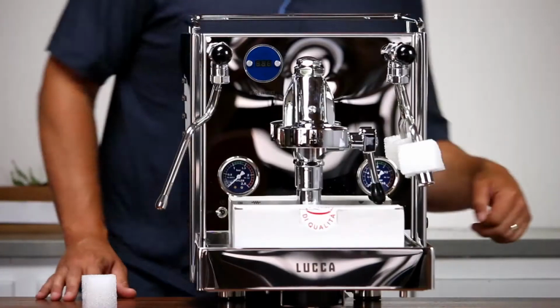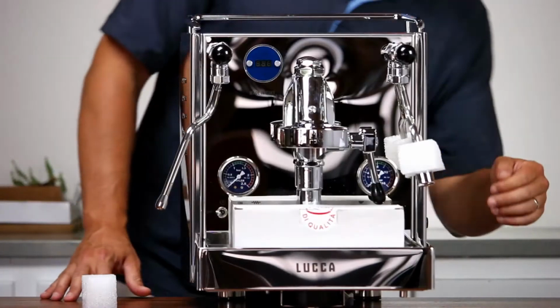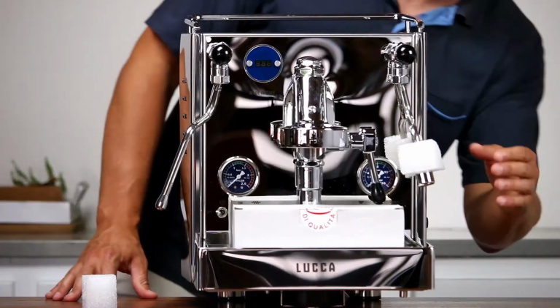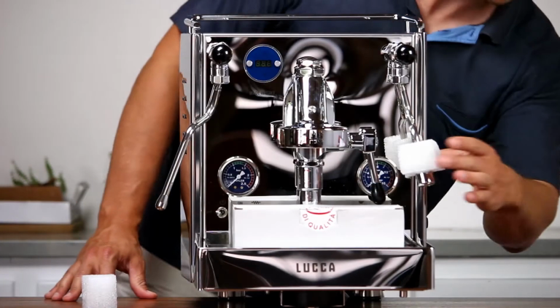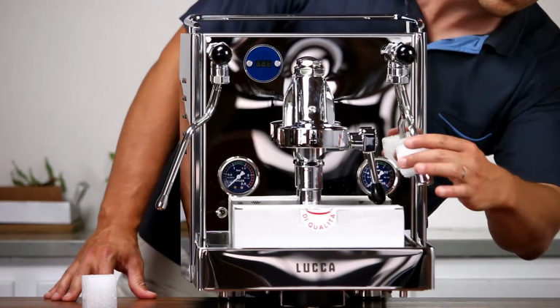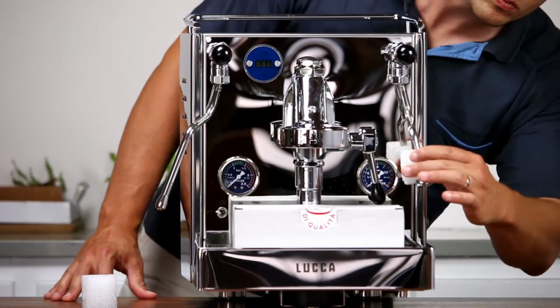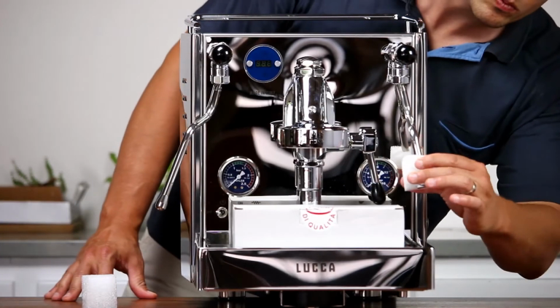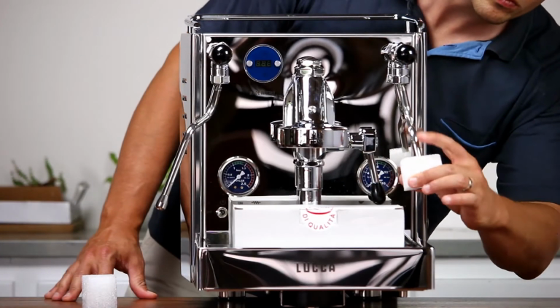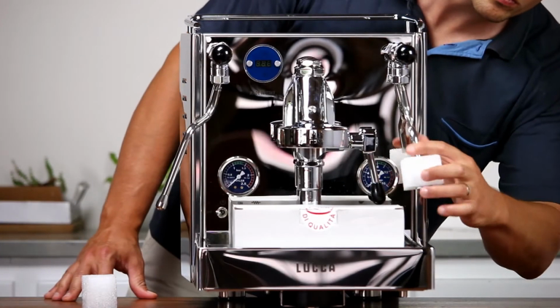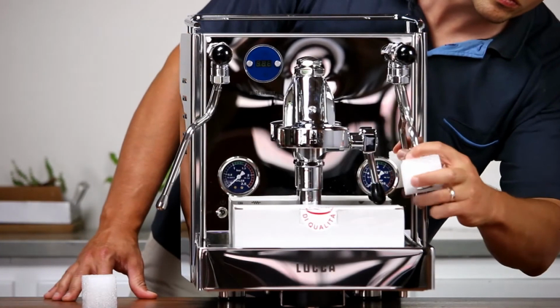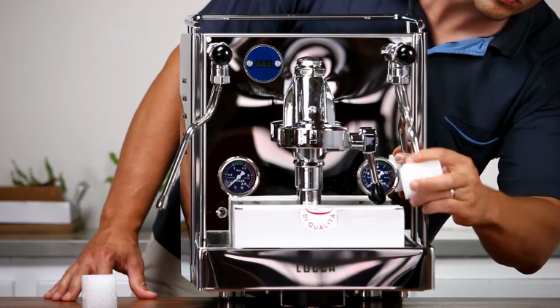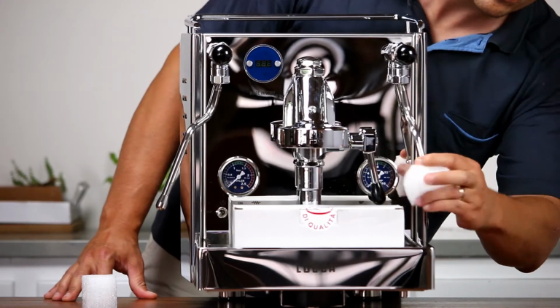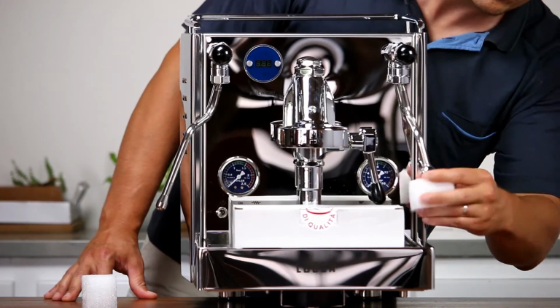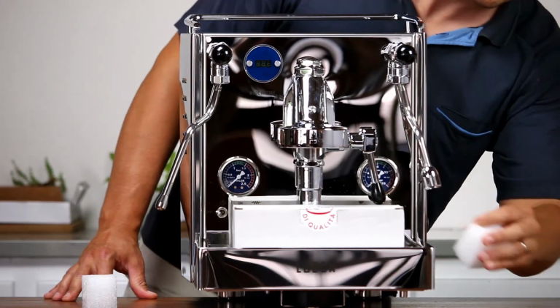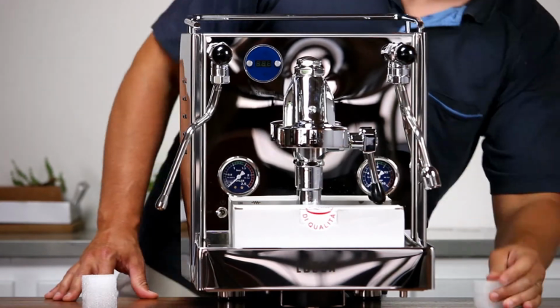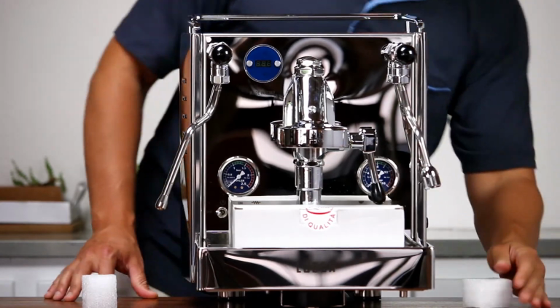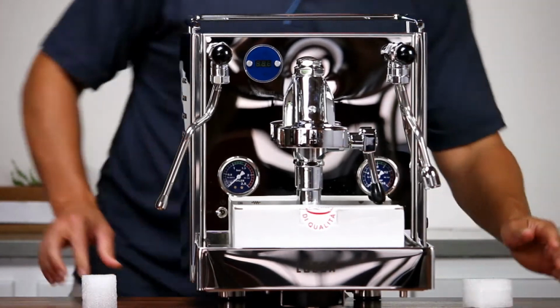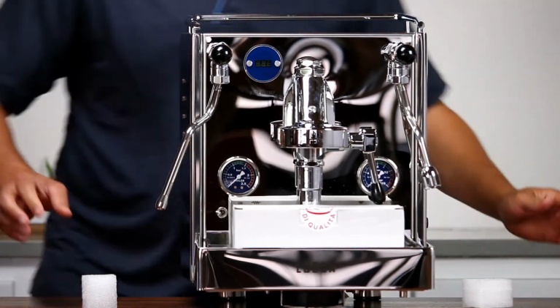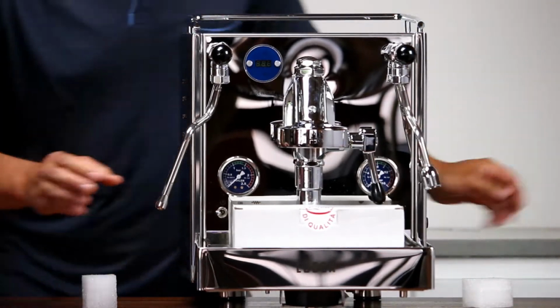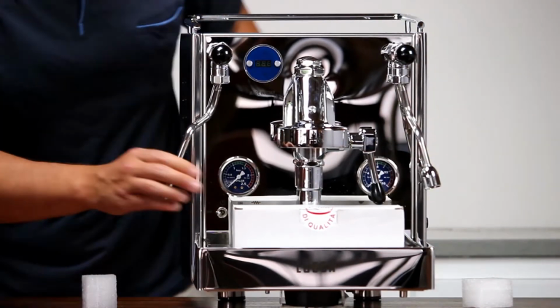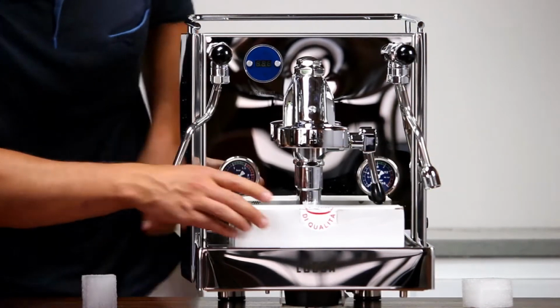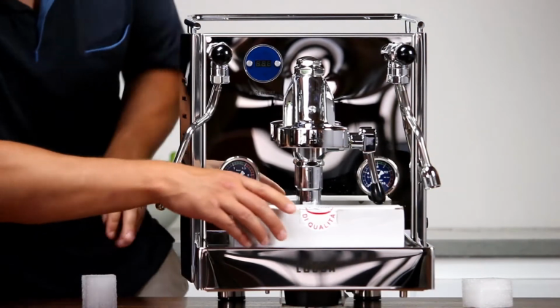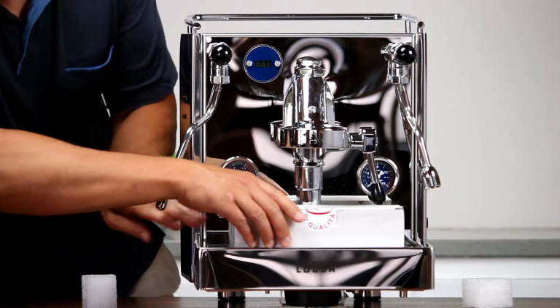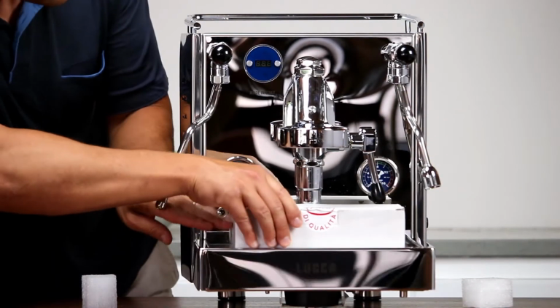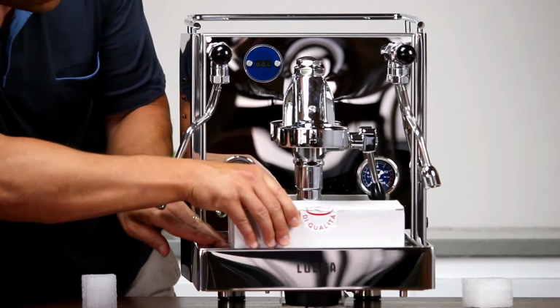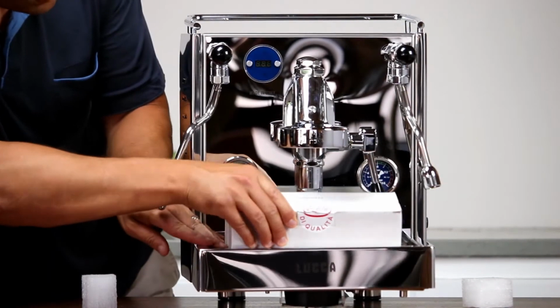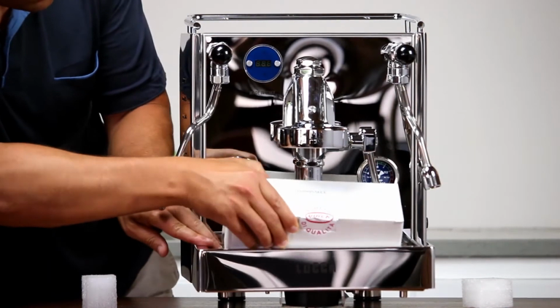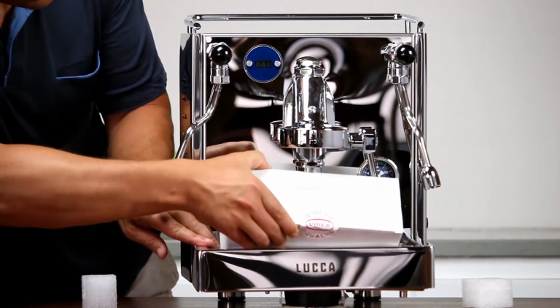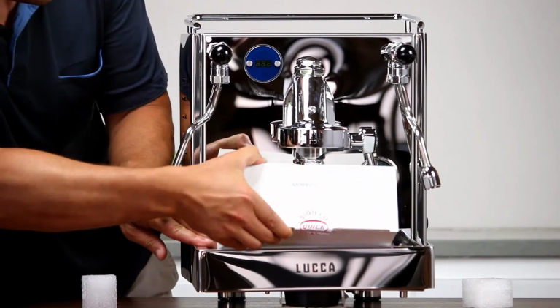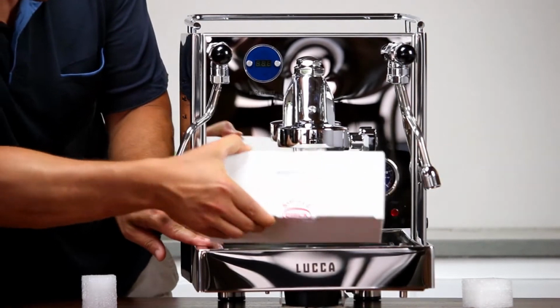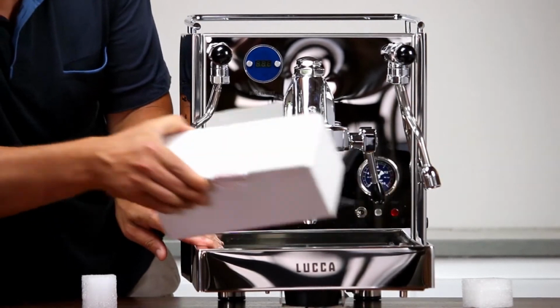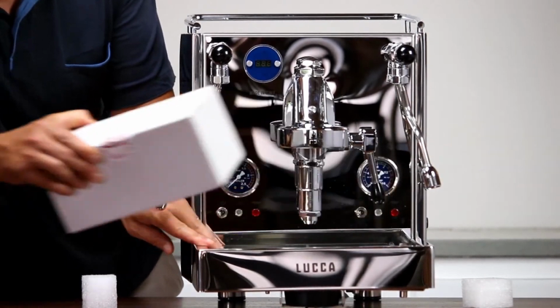Inspect the machine for damage. If you find any damage, please contact us immediately.